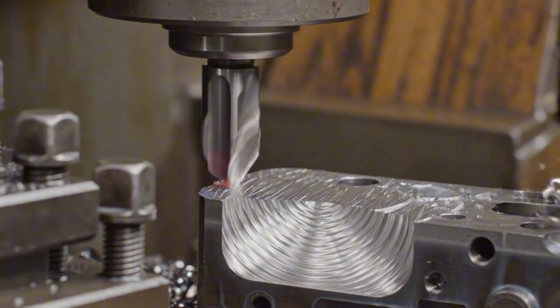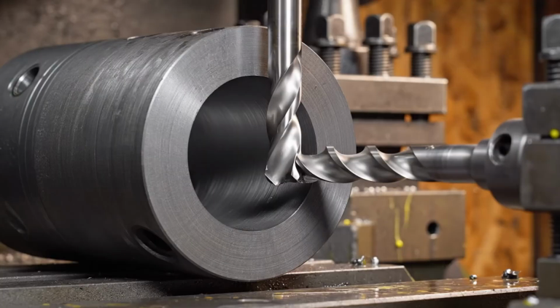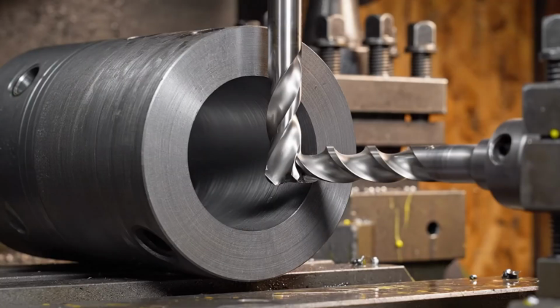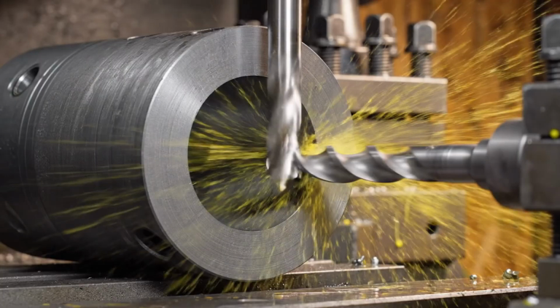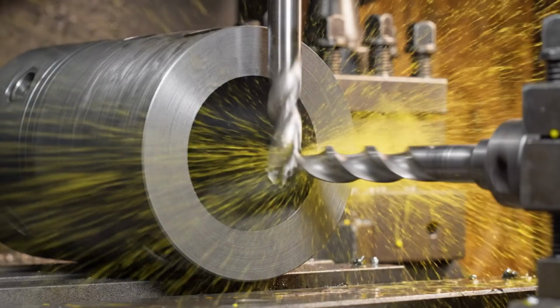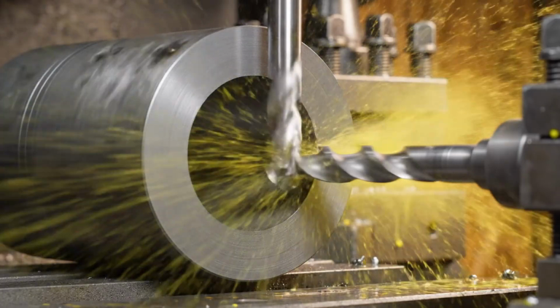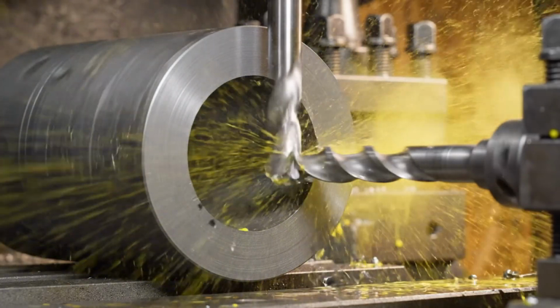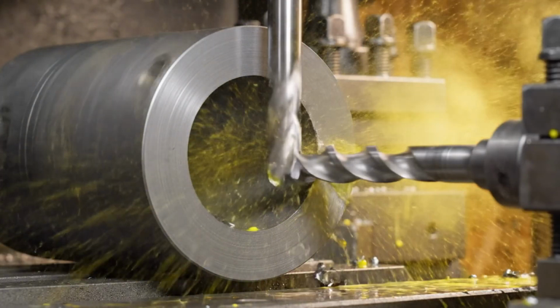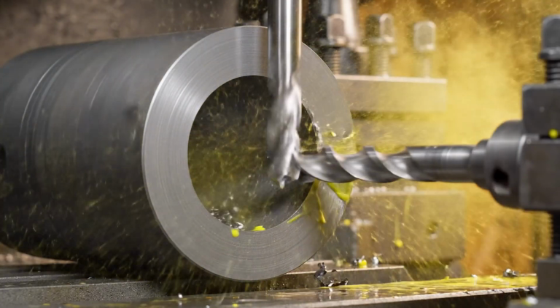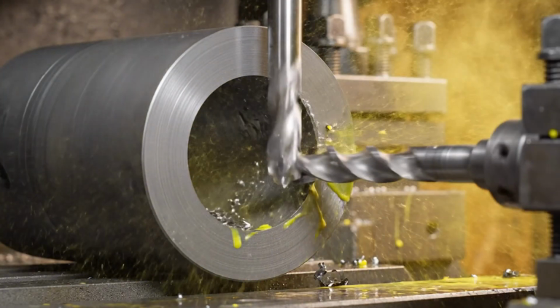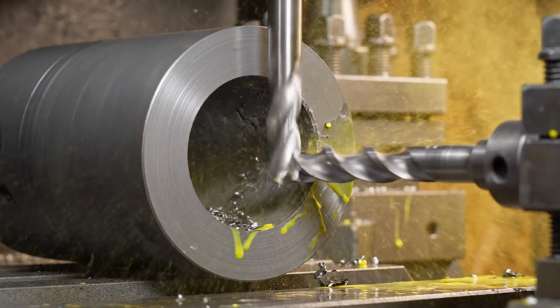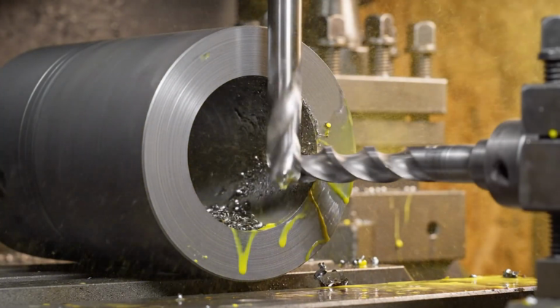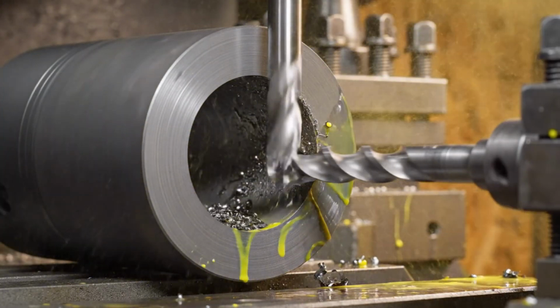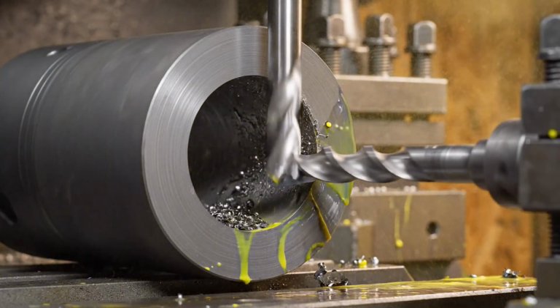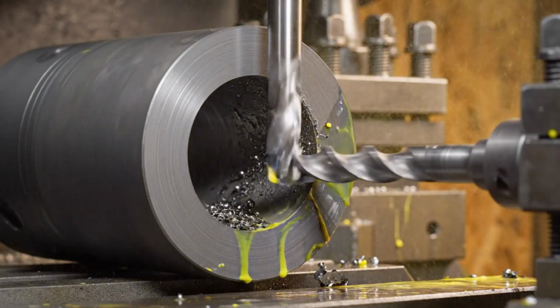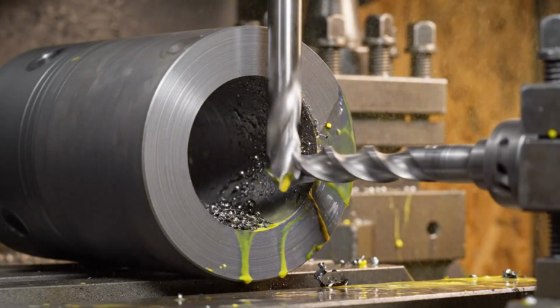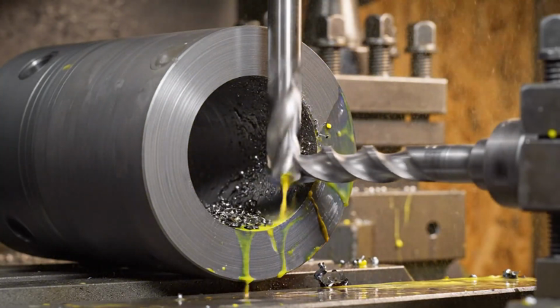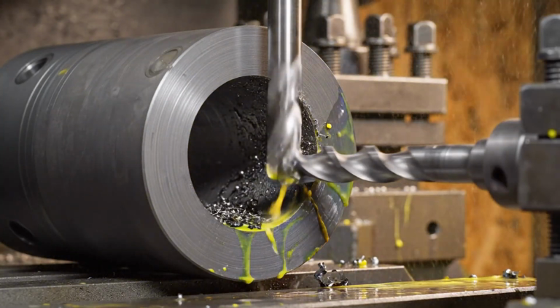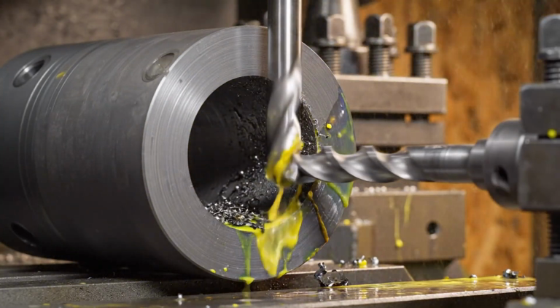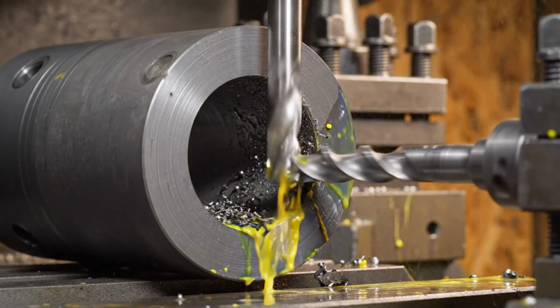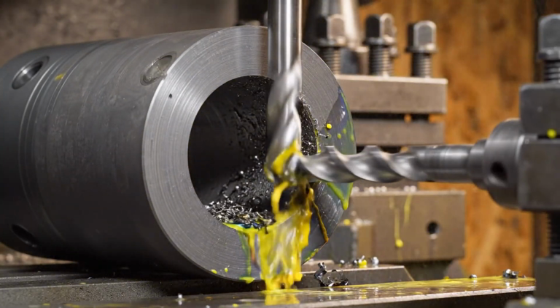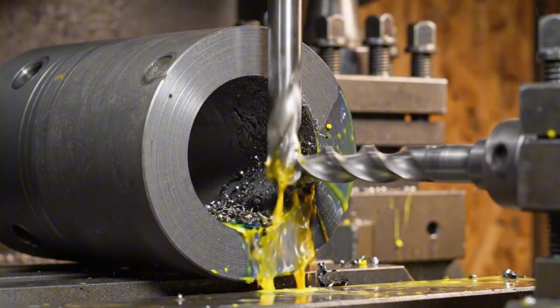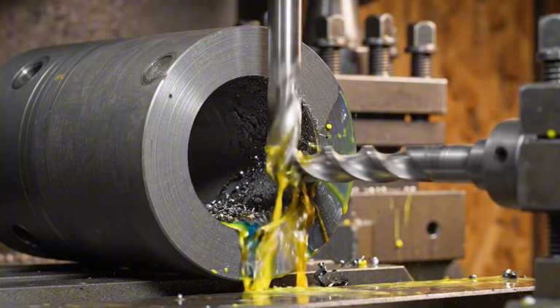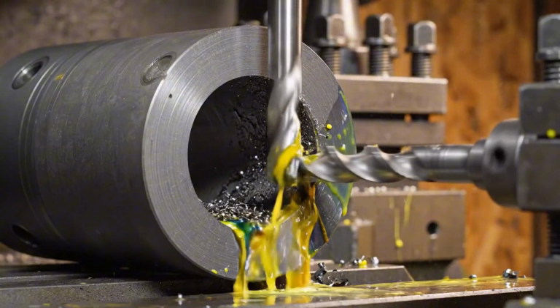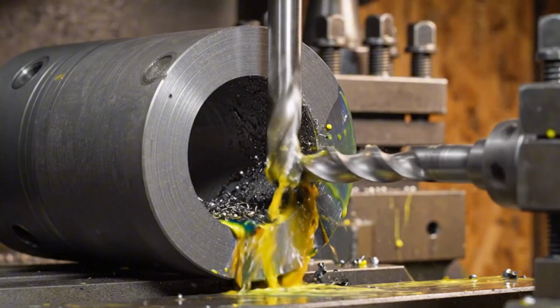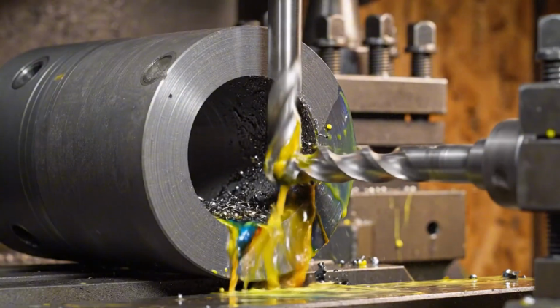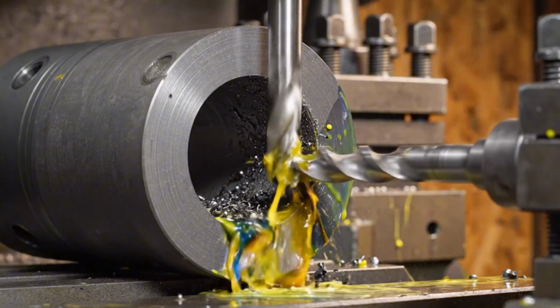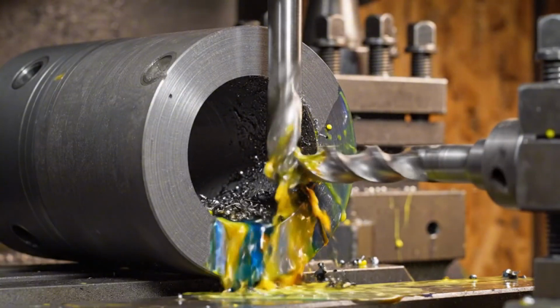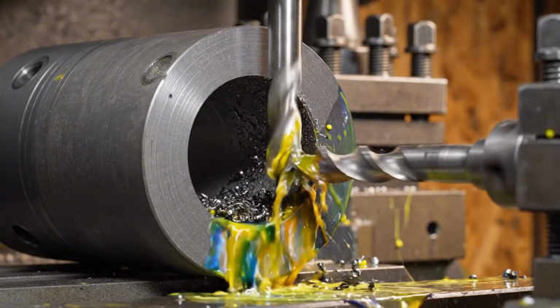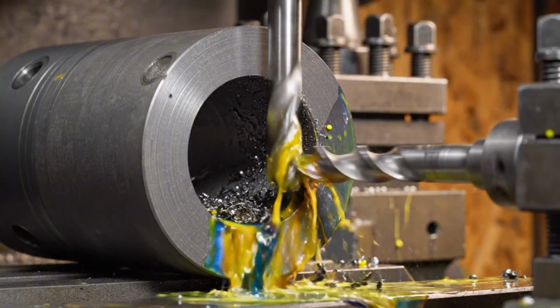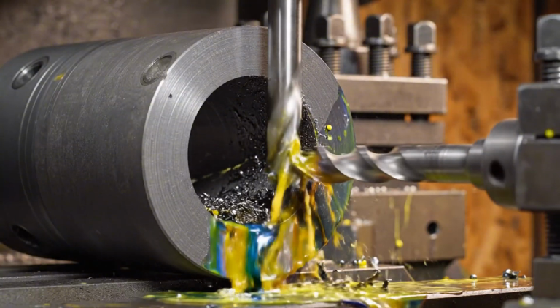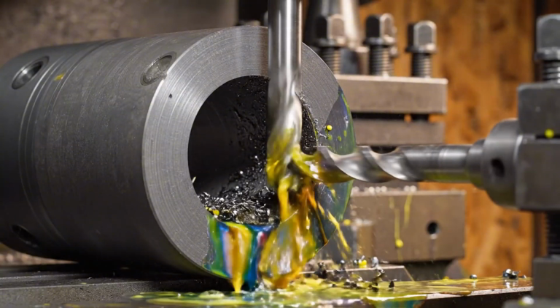Under harsh industrial light, the gun drill spins, creating a perfect void in the monolithic steel.